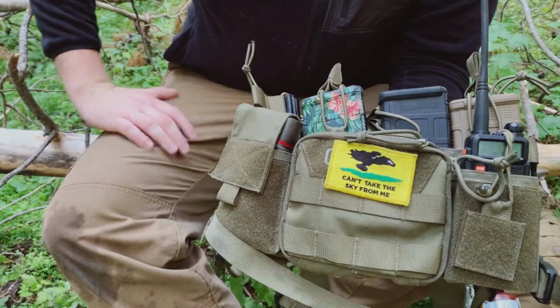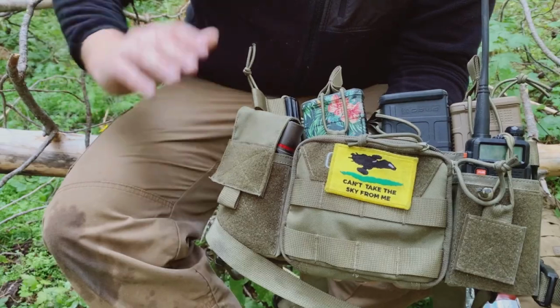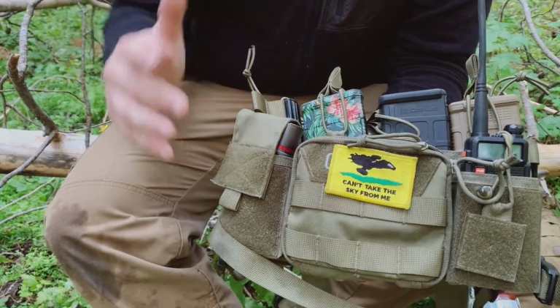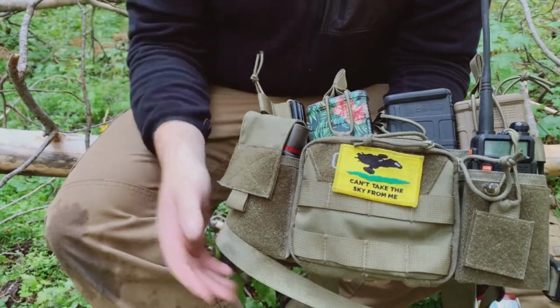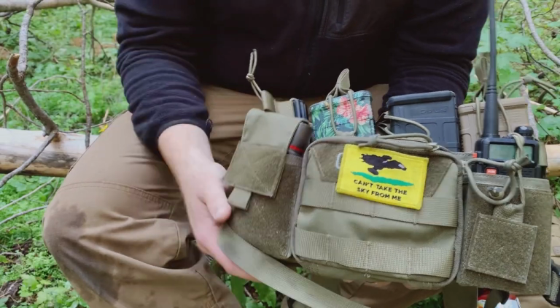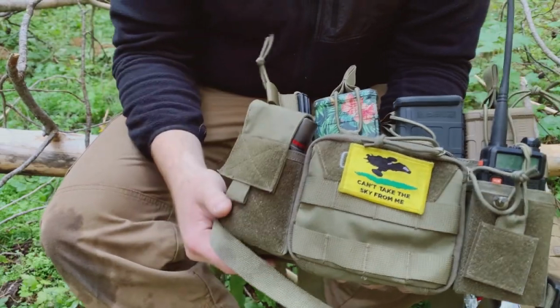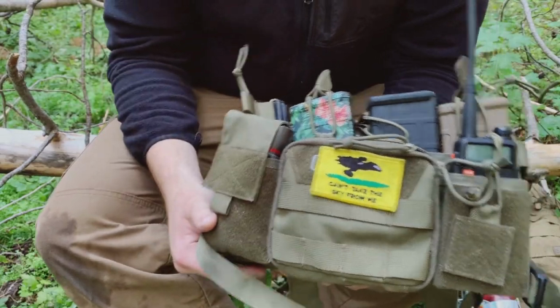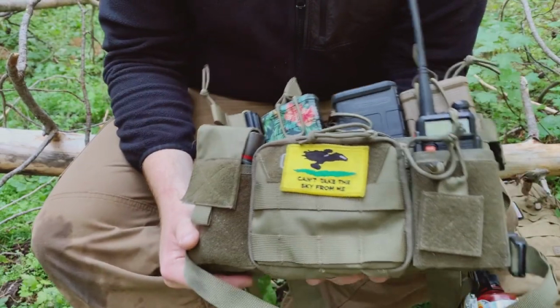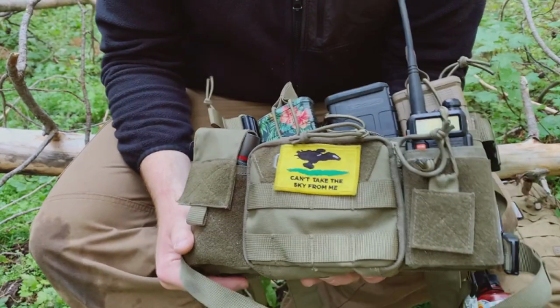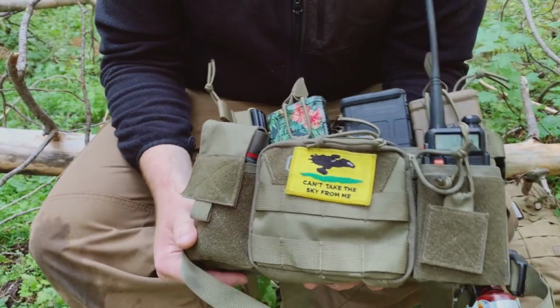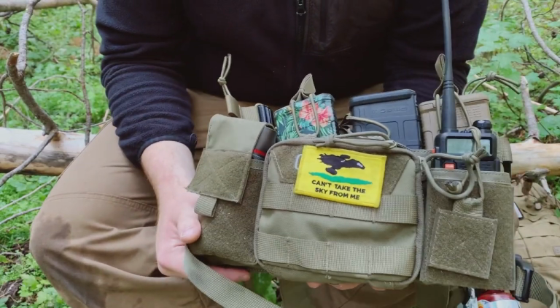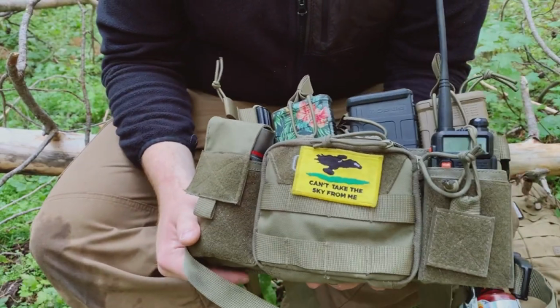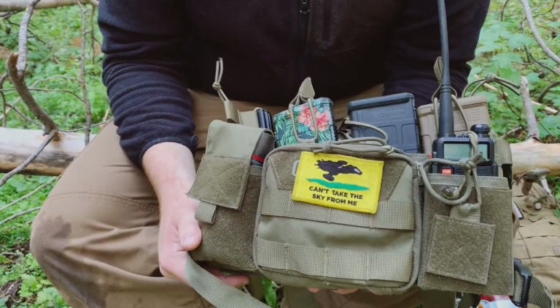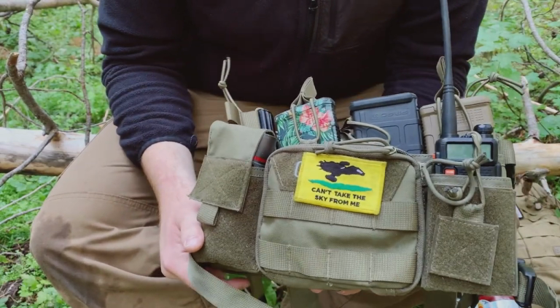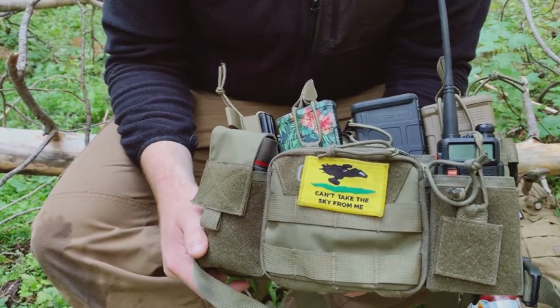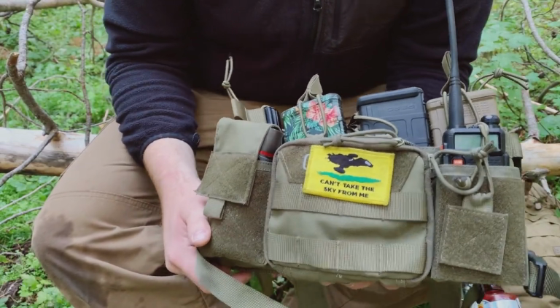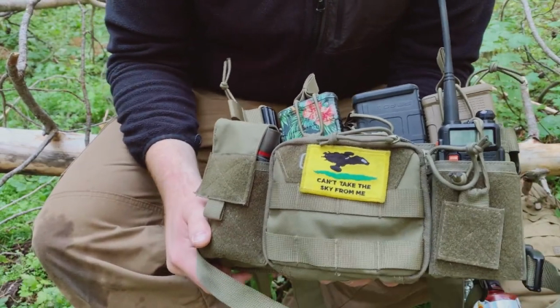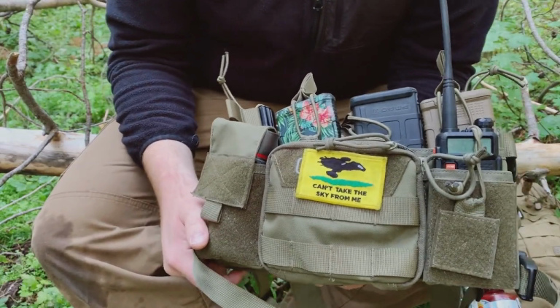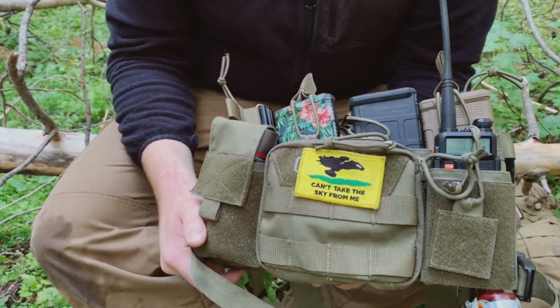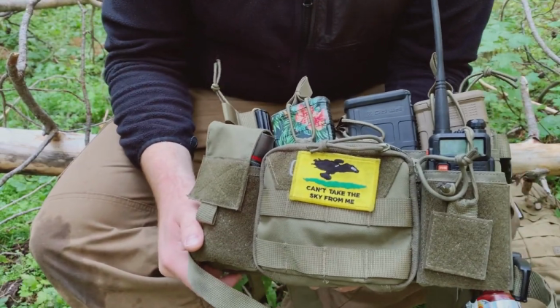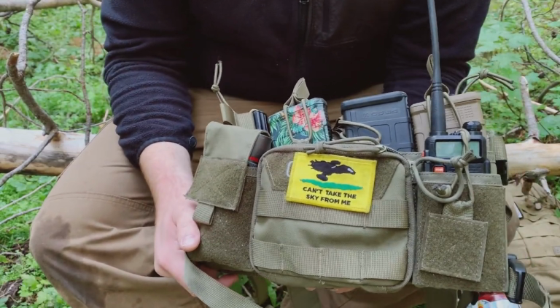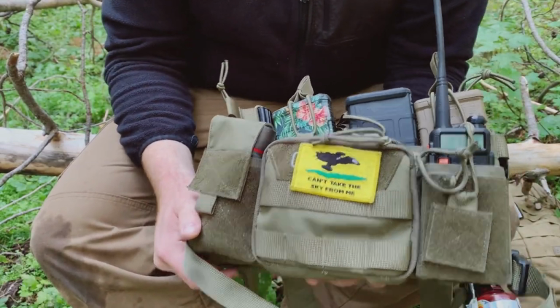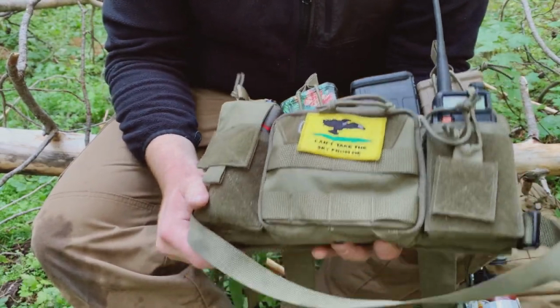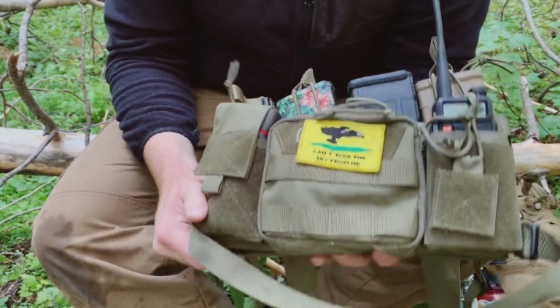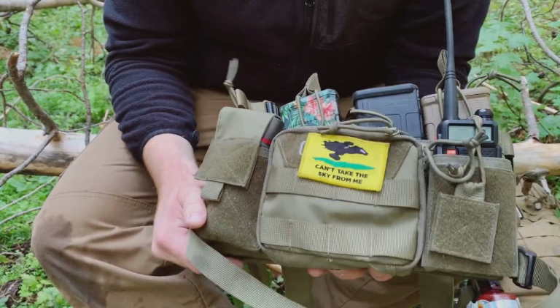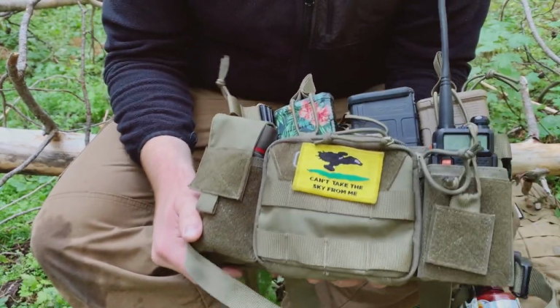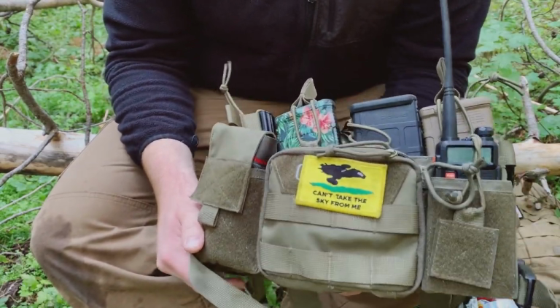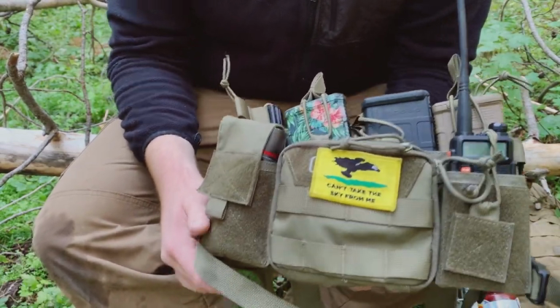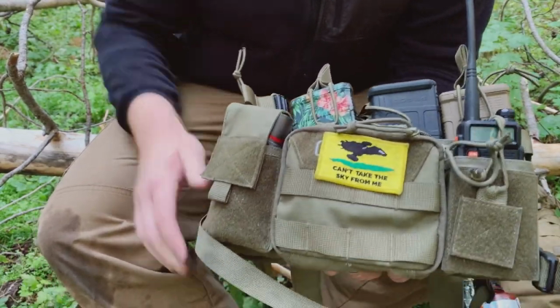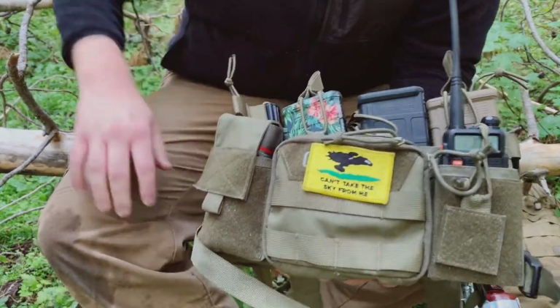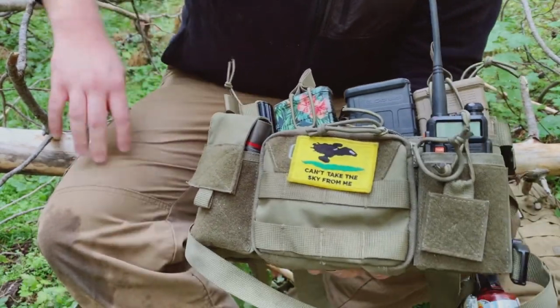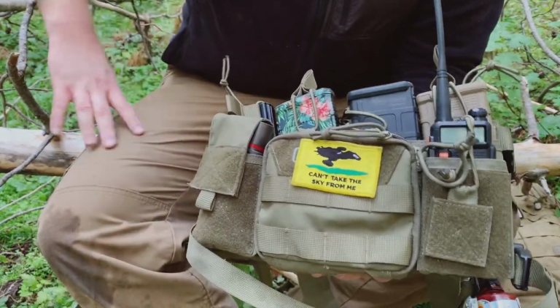Hey guys, SchizoSaint. Just want to make a very quick review of the One Tigris chest rig.